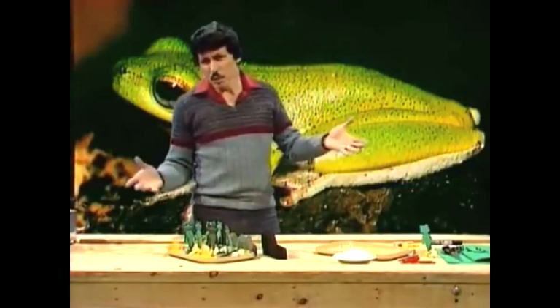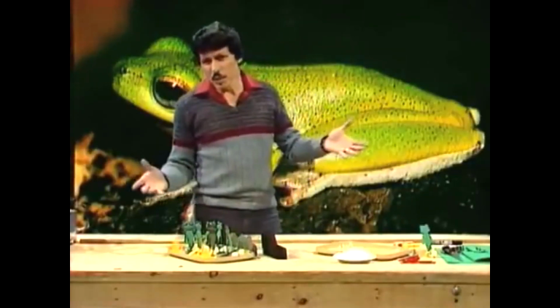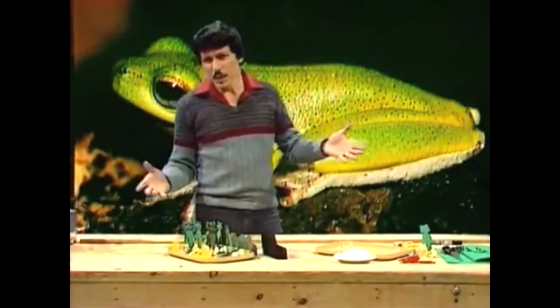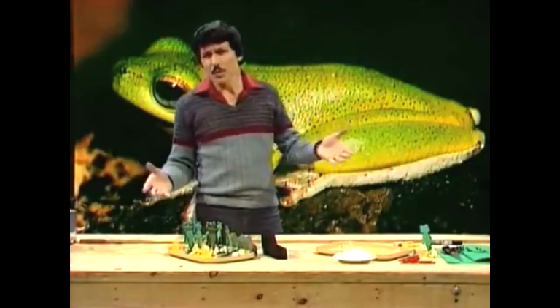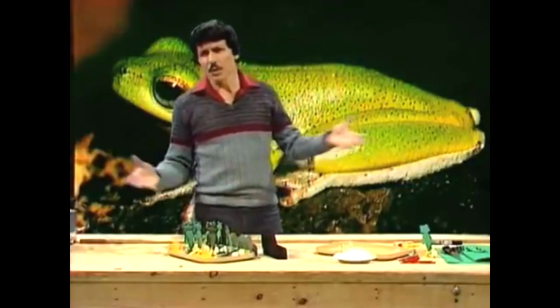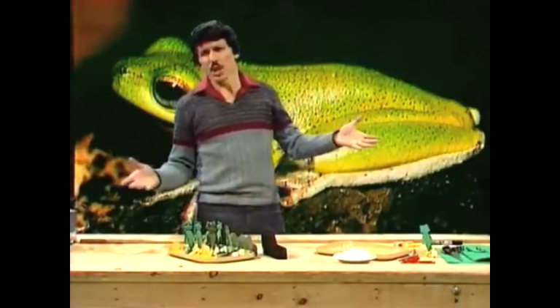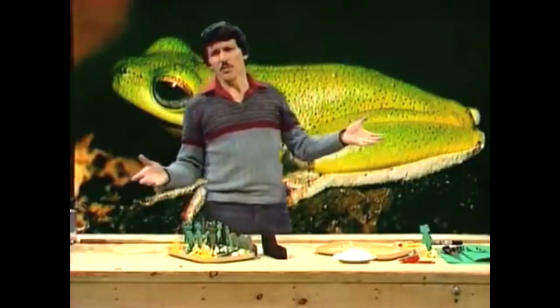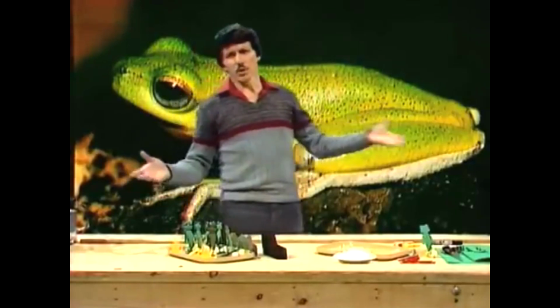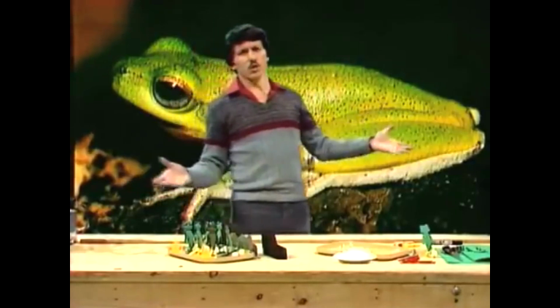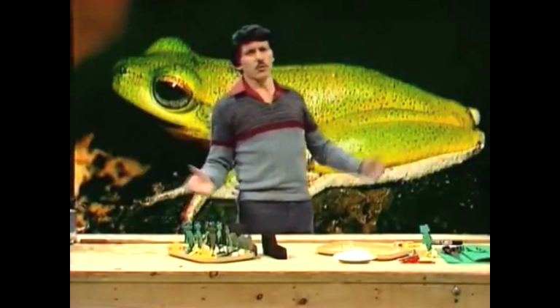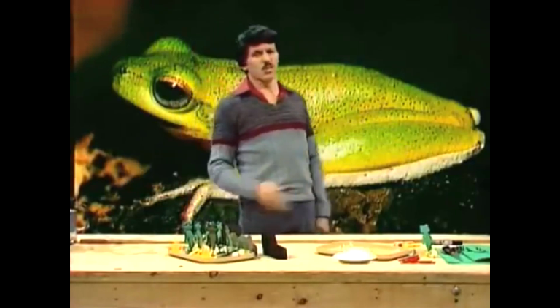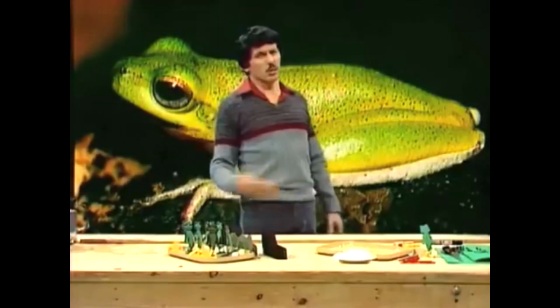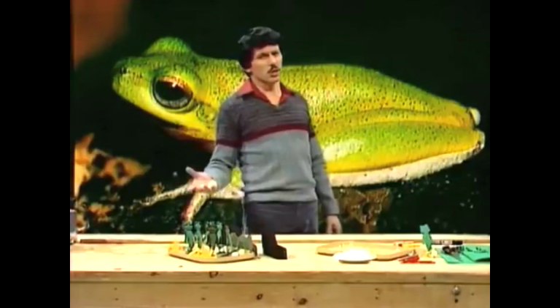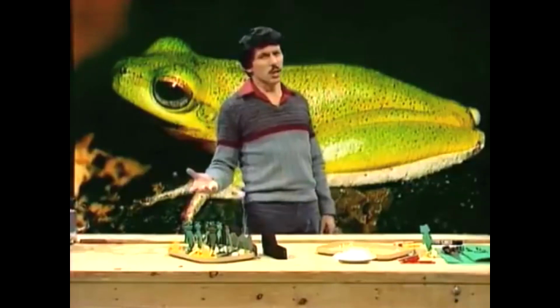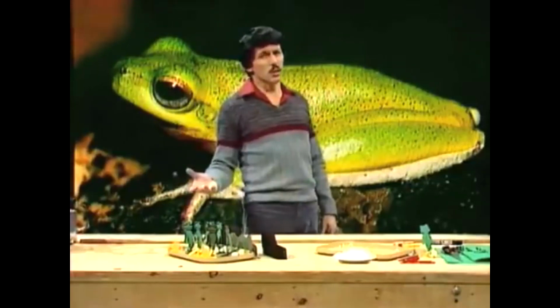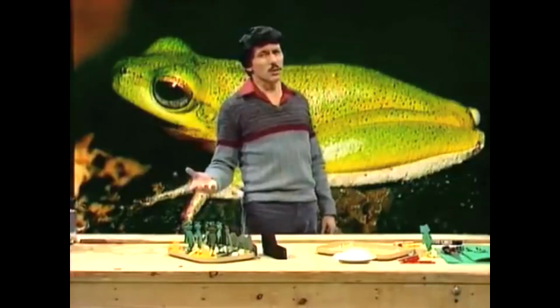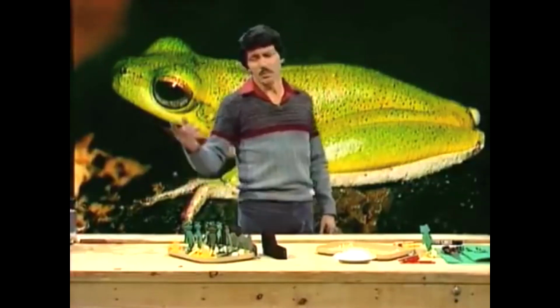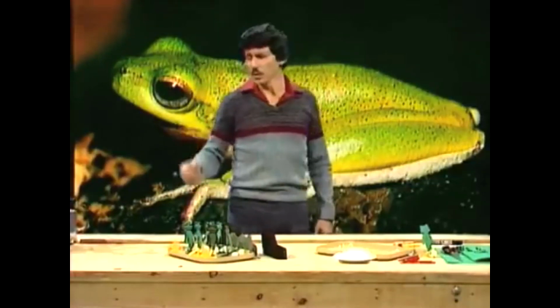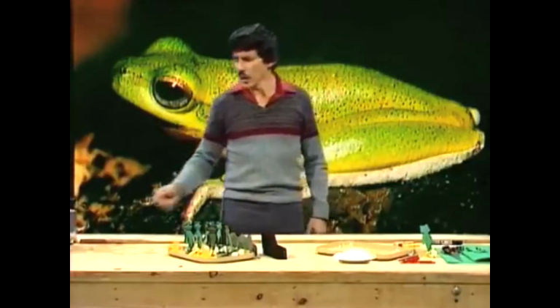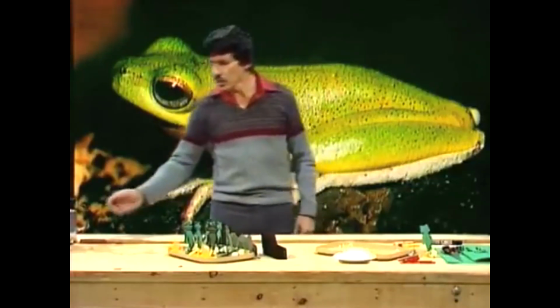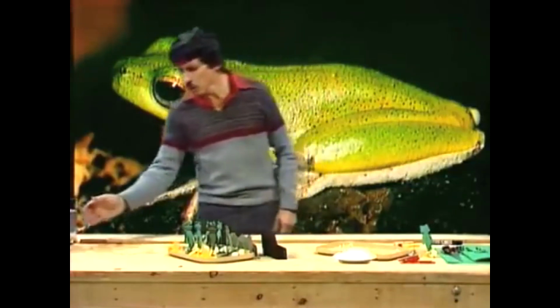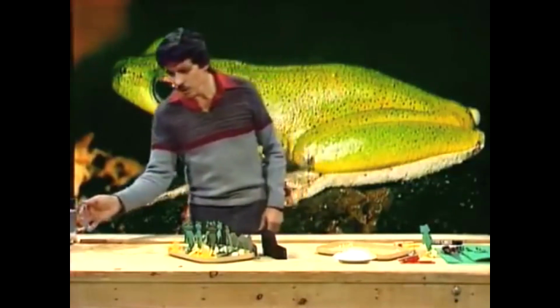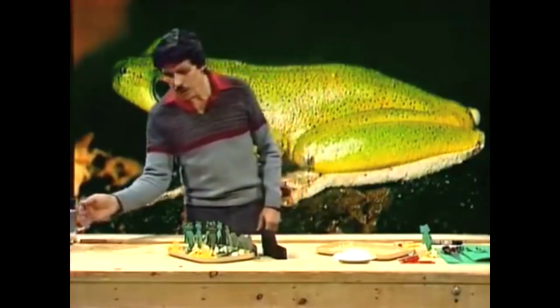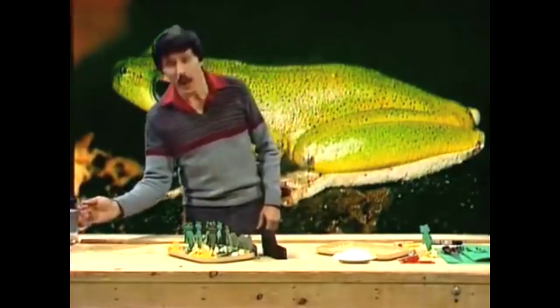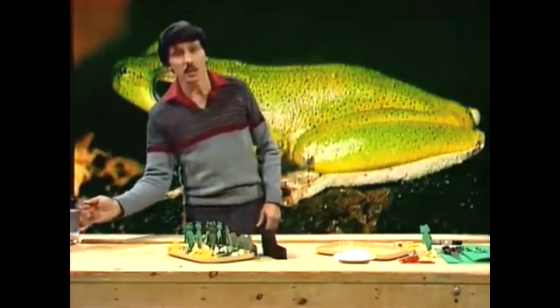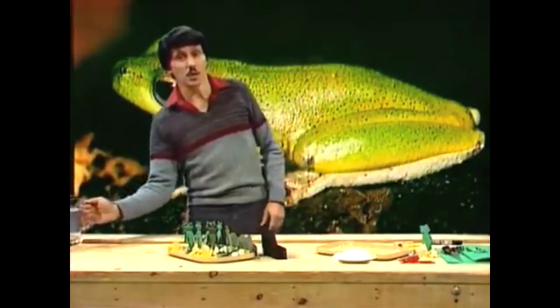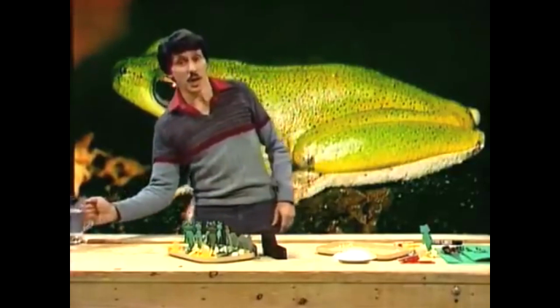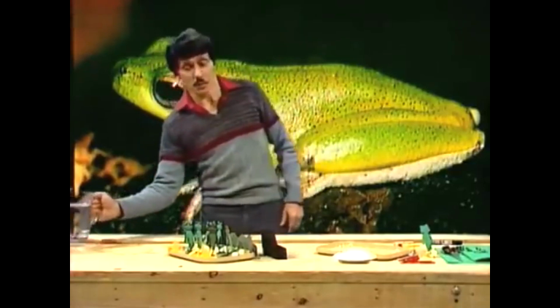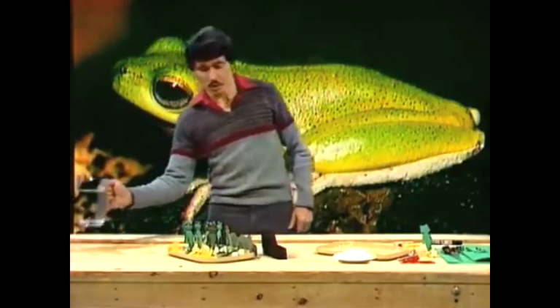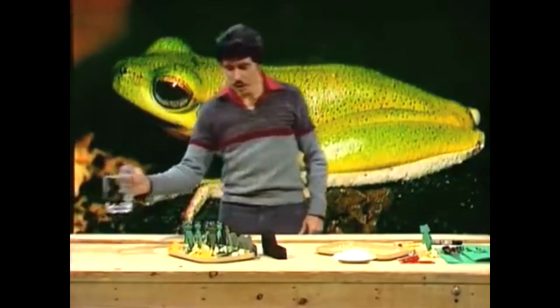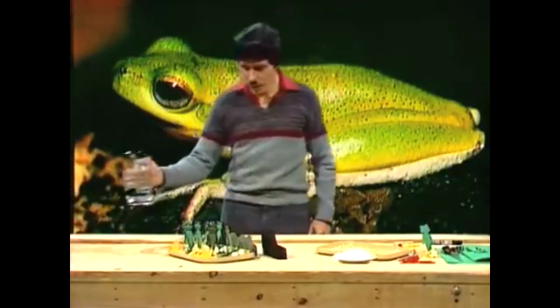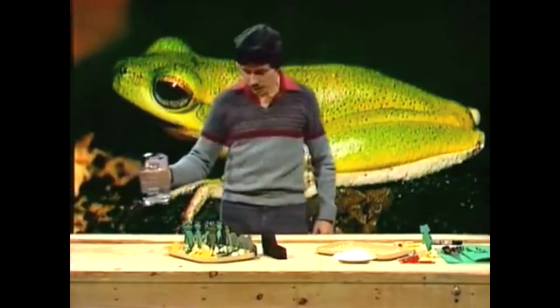Jump around. If they're pretend frogs, toy frogs, they'll just stay there, won't they? Well, we'll add some water to the pond and see what happens. Here we go.